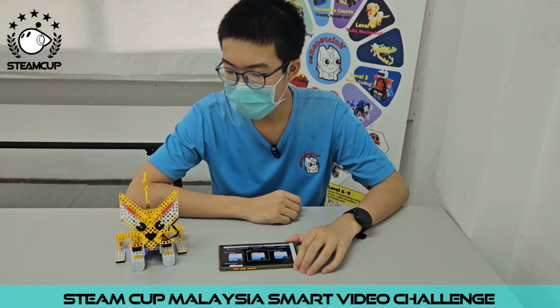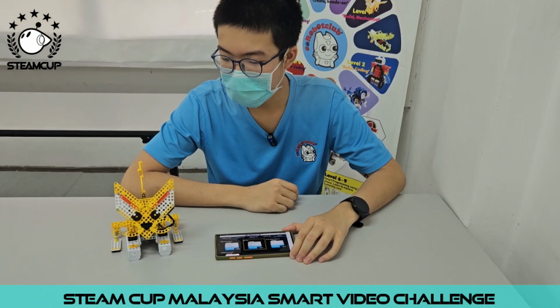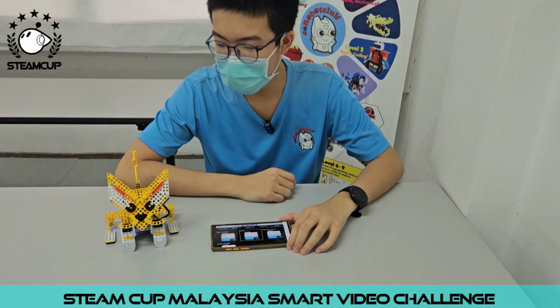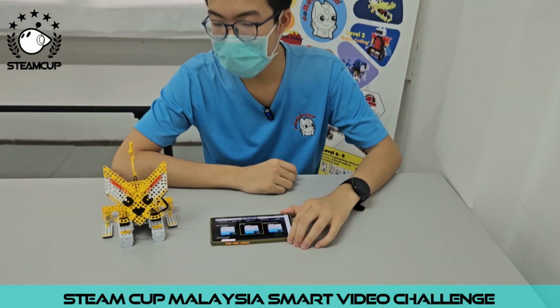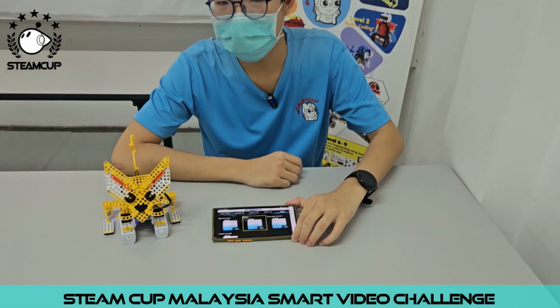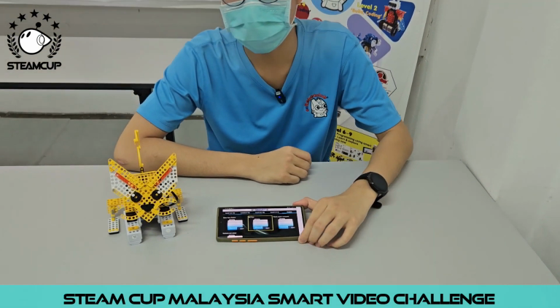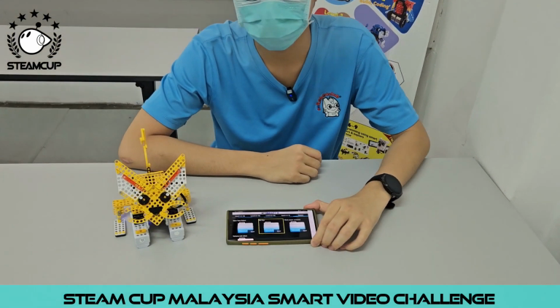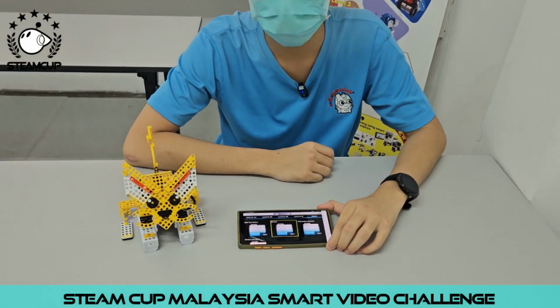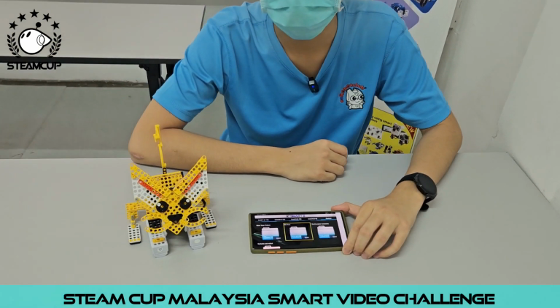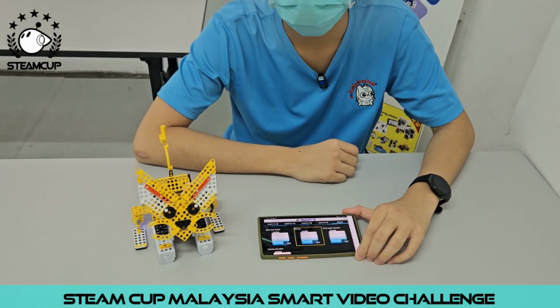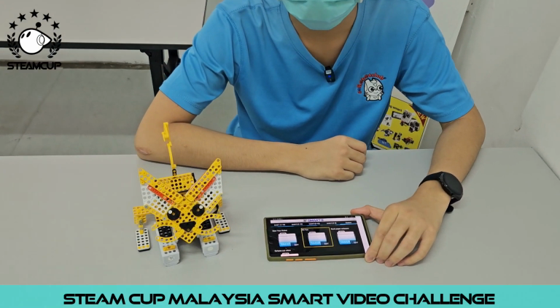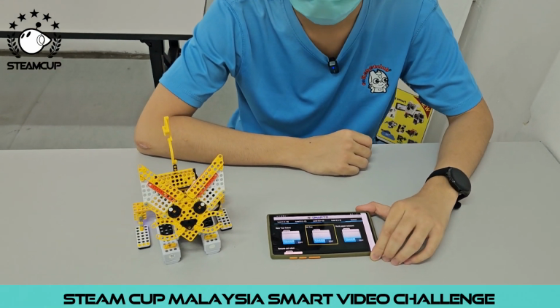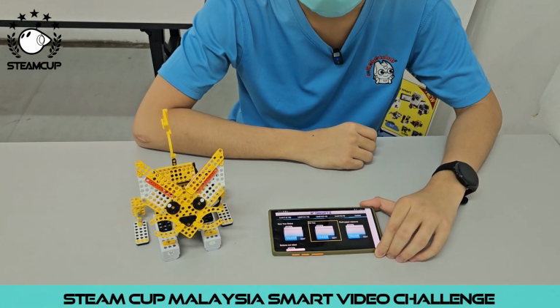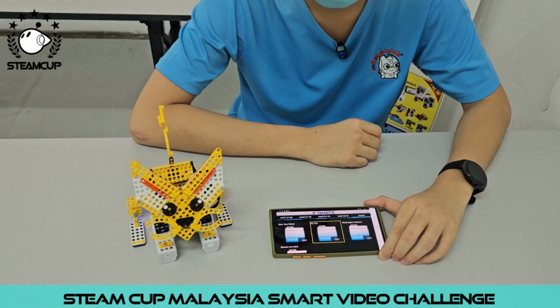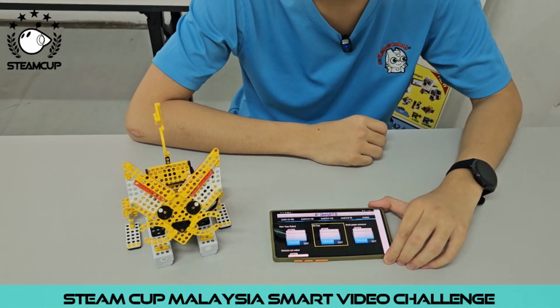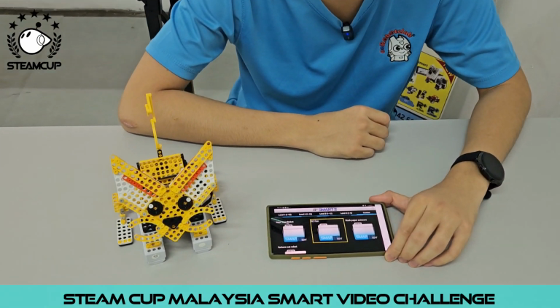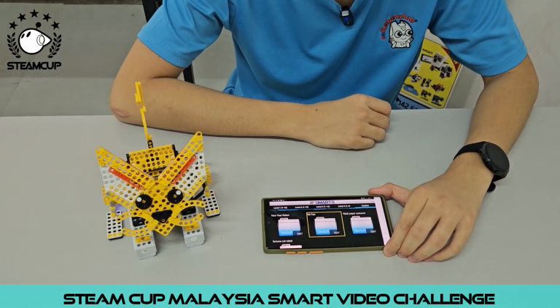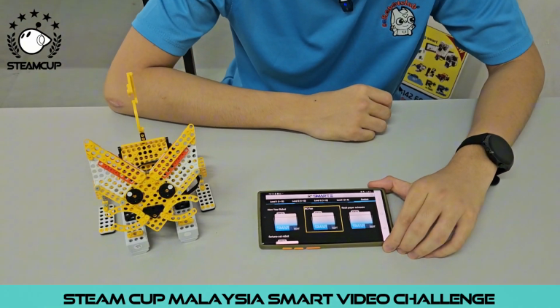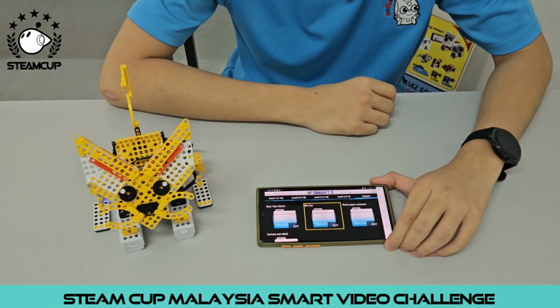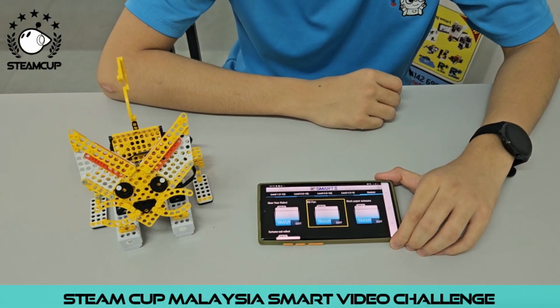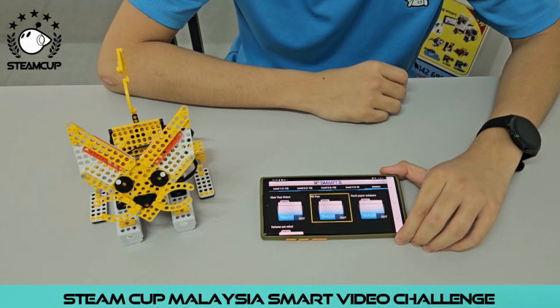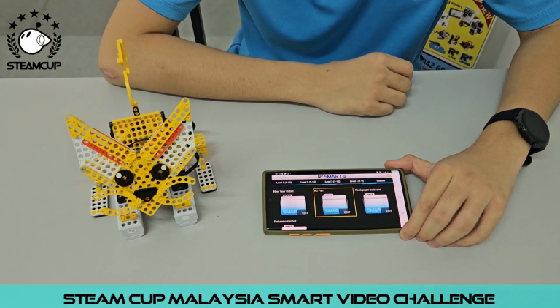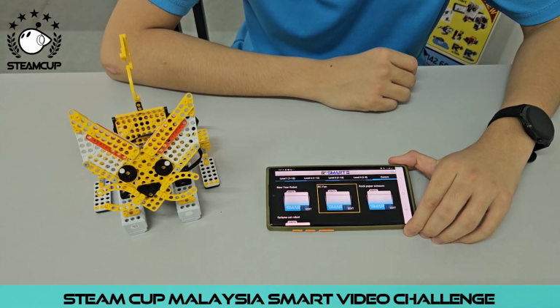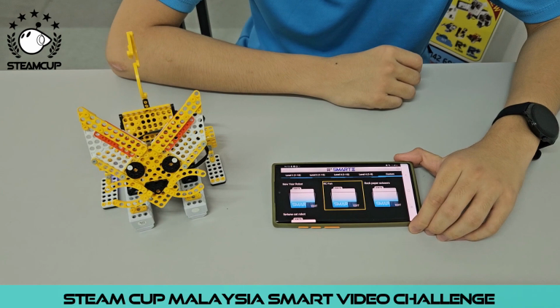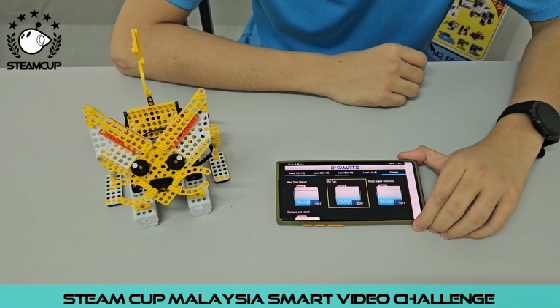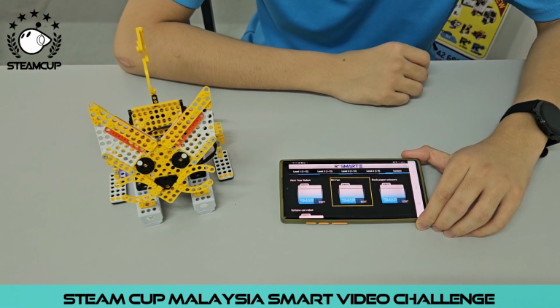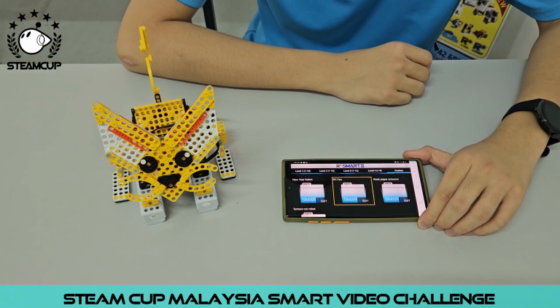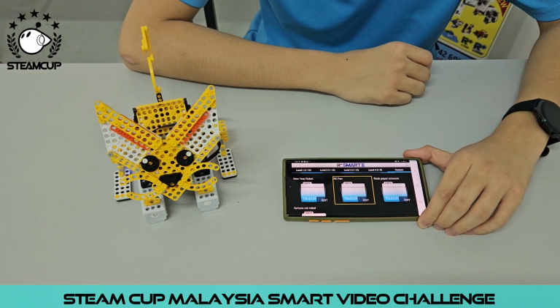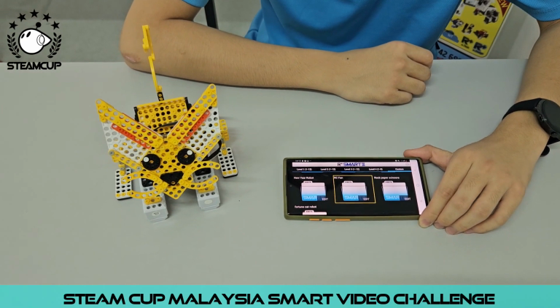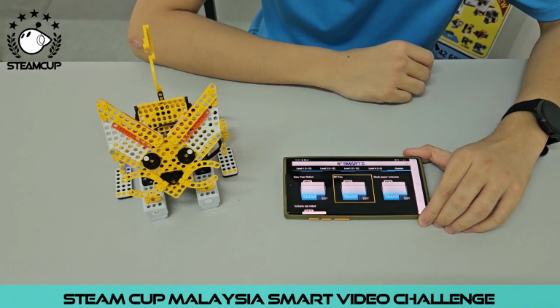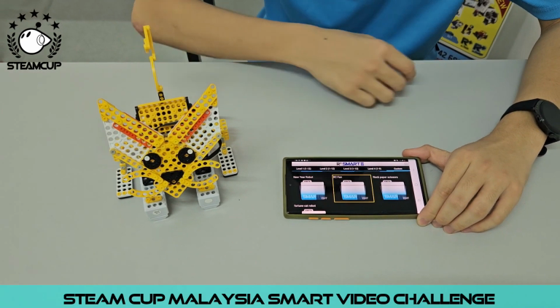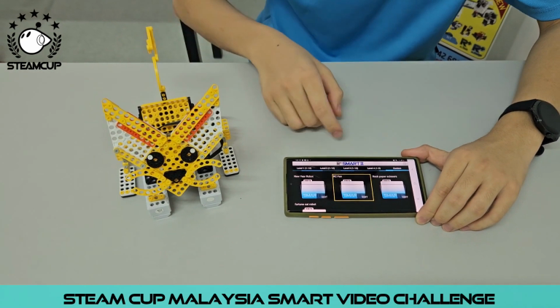The fan shape is based off a force and the function is just a normal electric fan. Let me show you how it works.